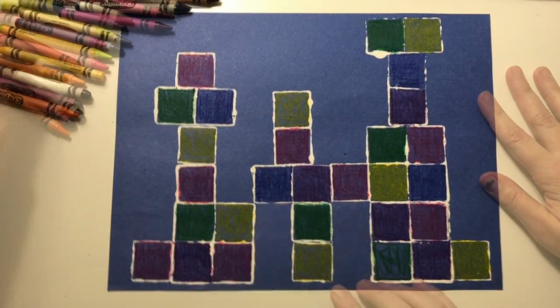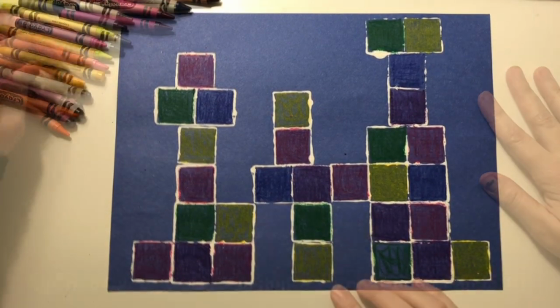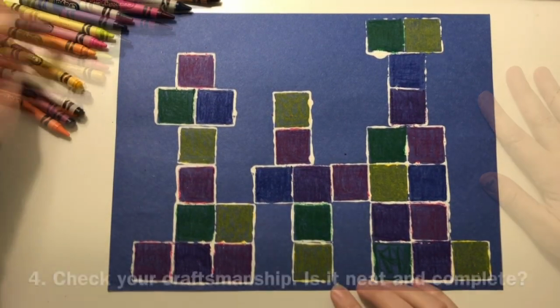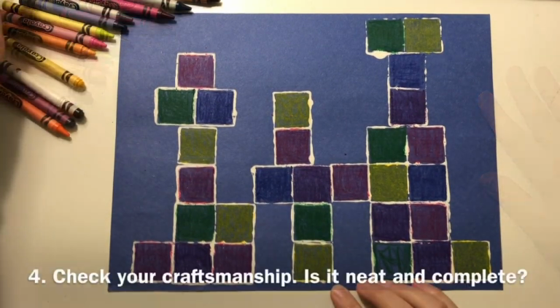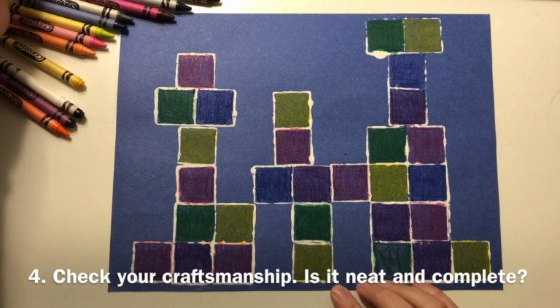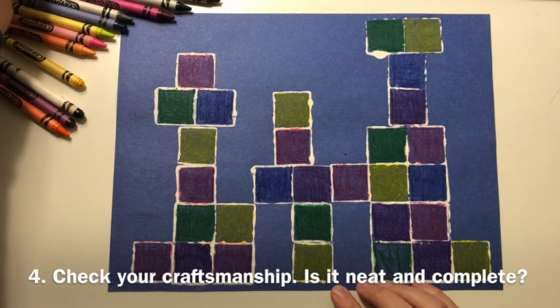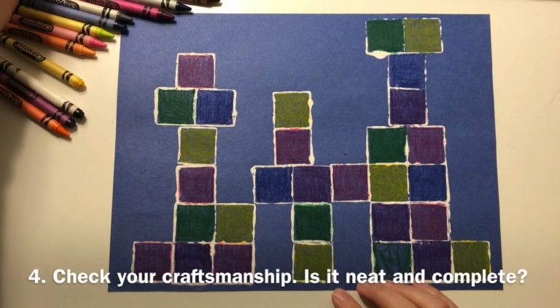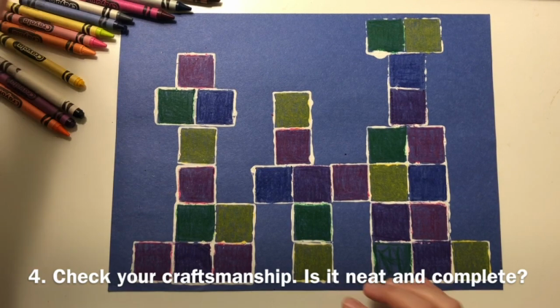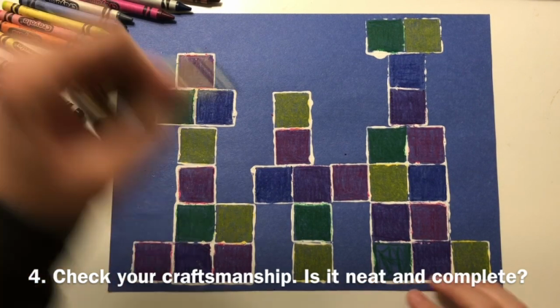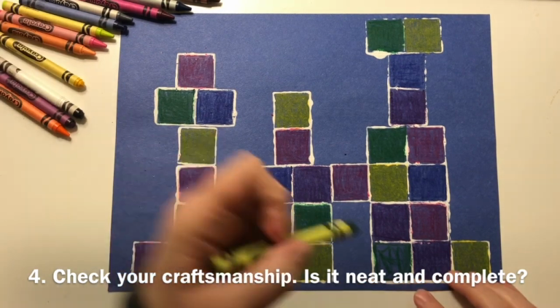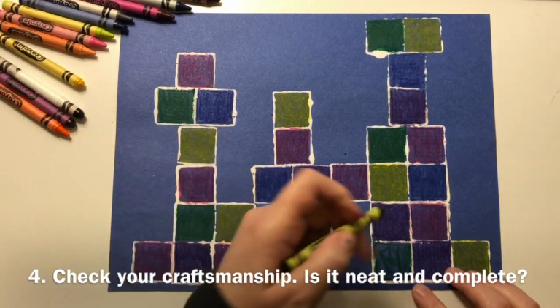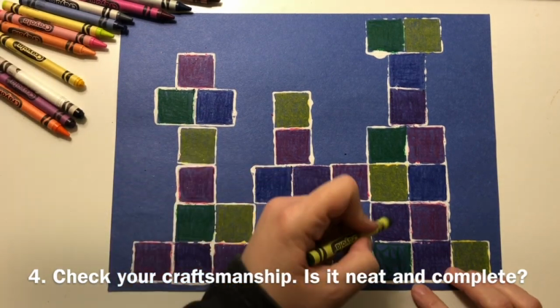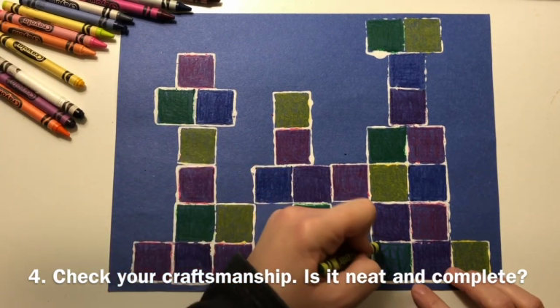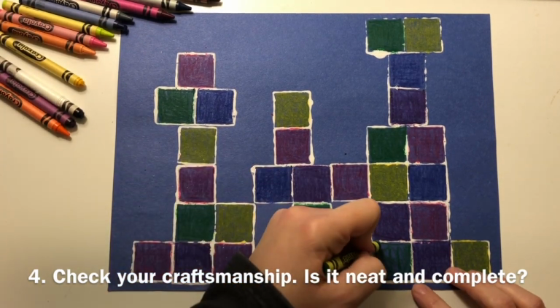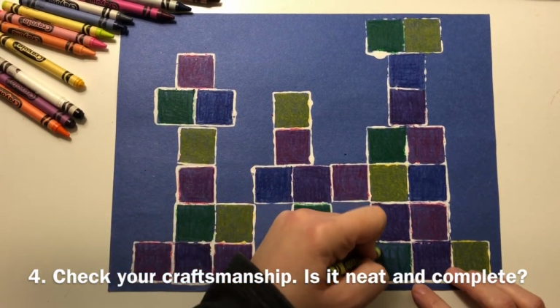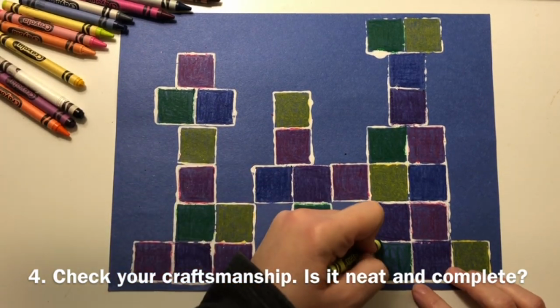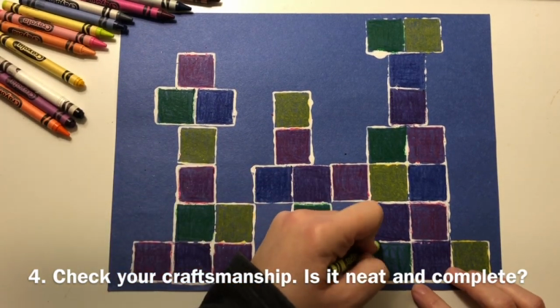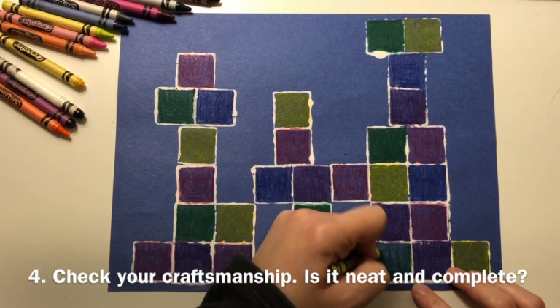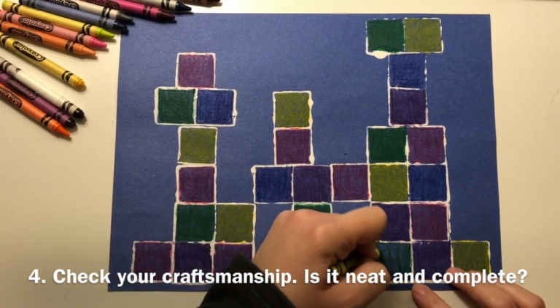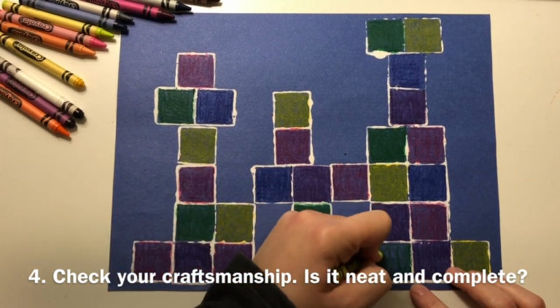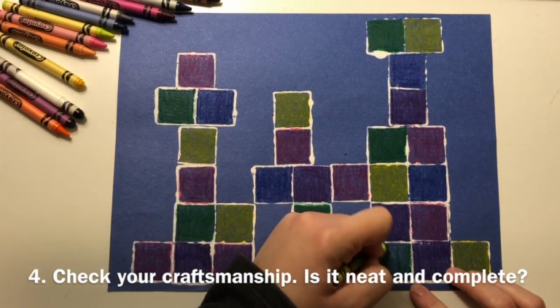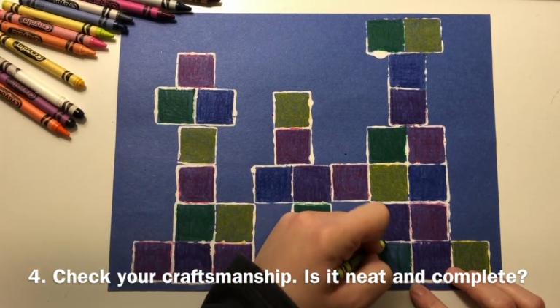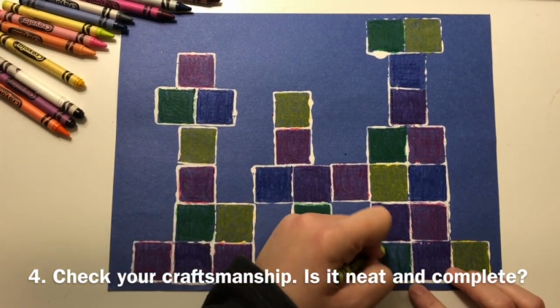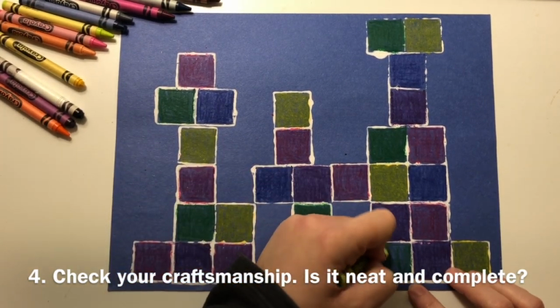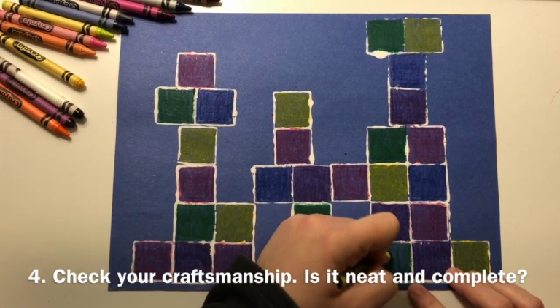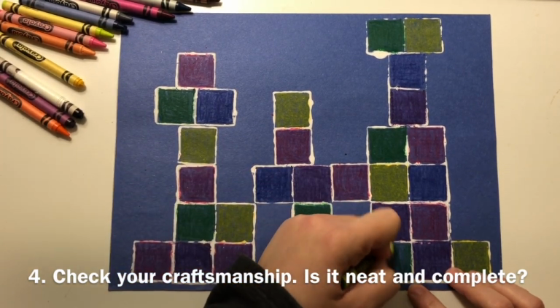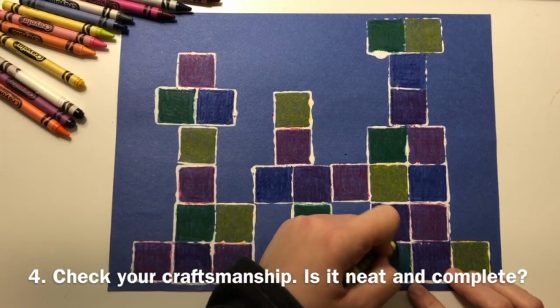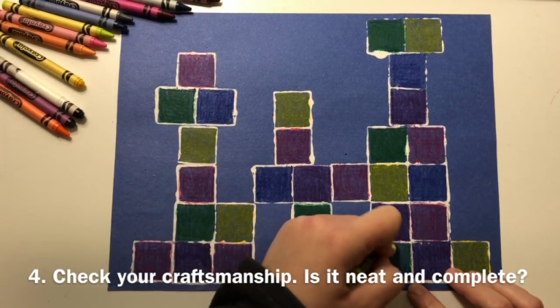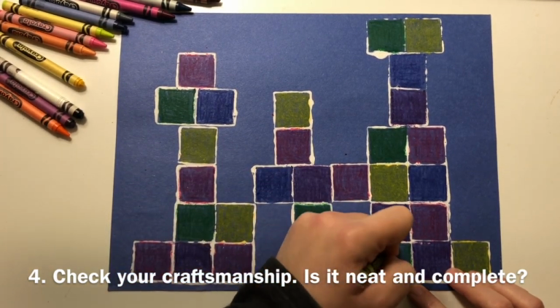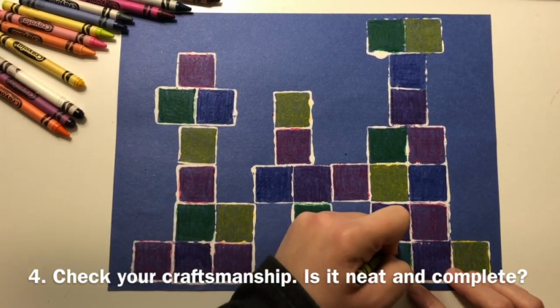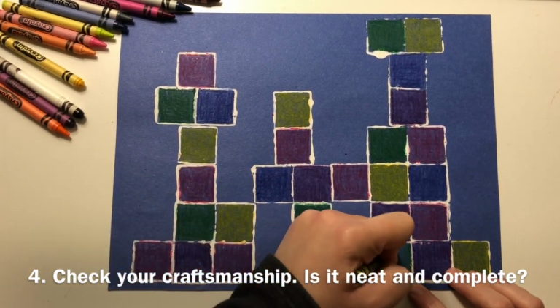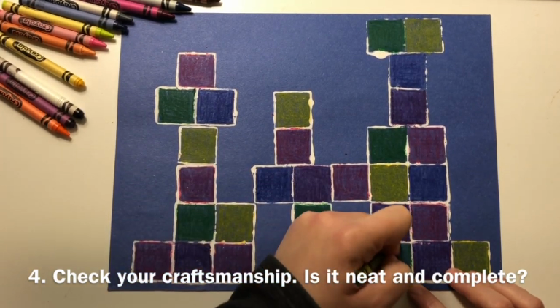Check your craftsmanship. Is it neat and complete? If not, go back and fill the empty spaces.